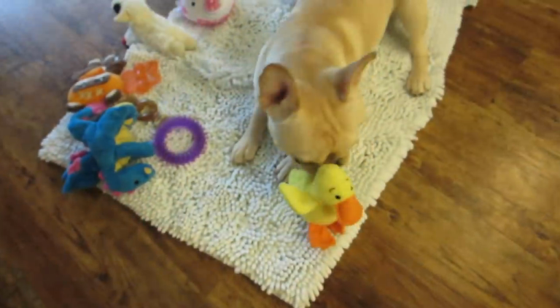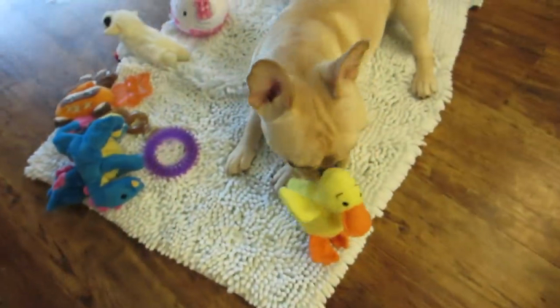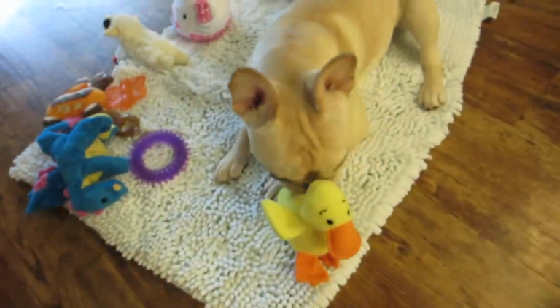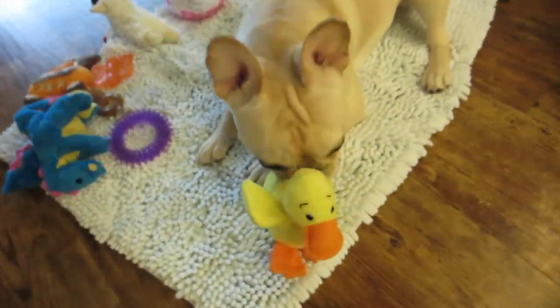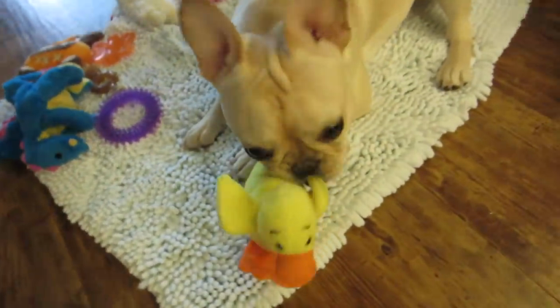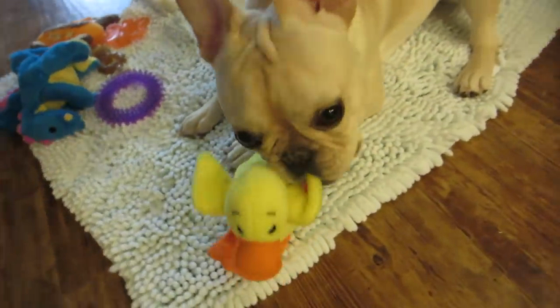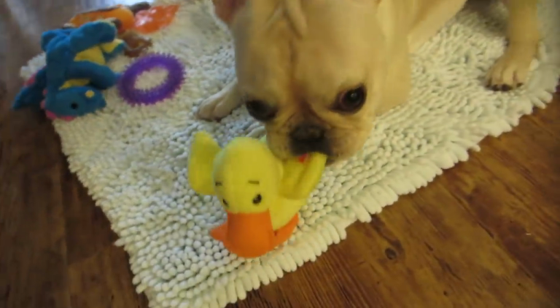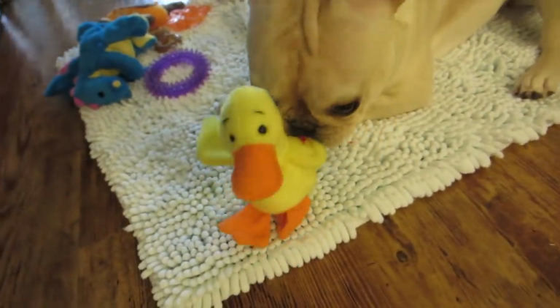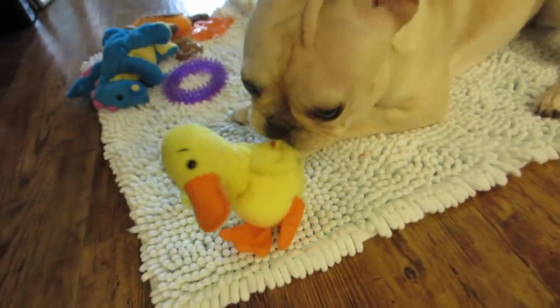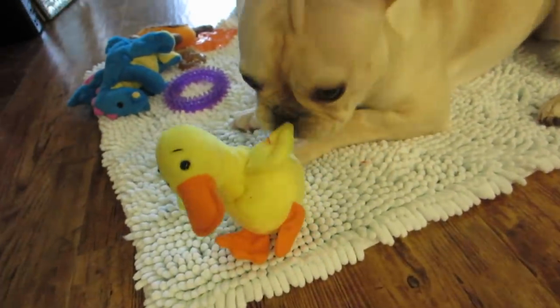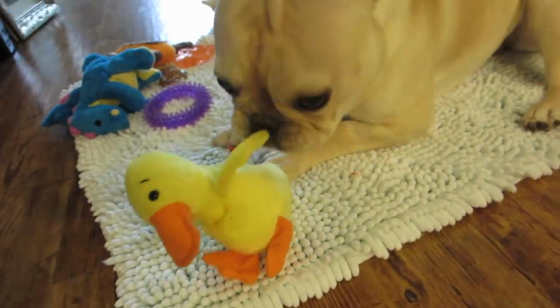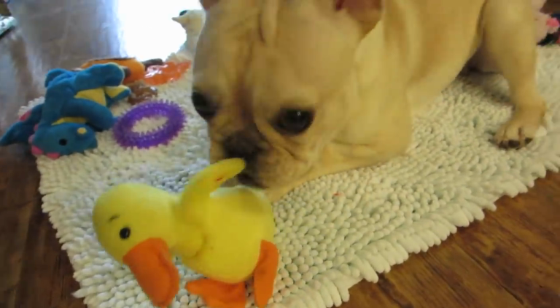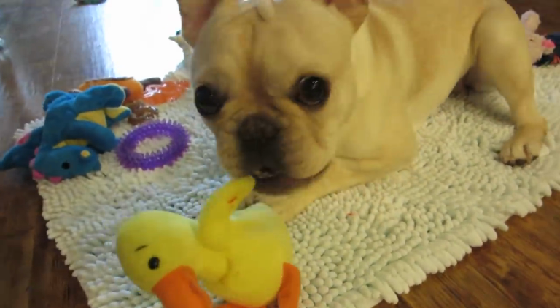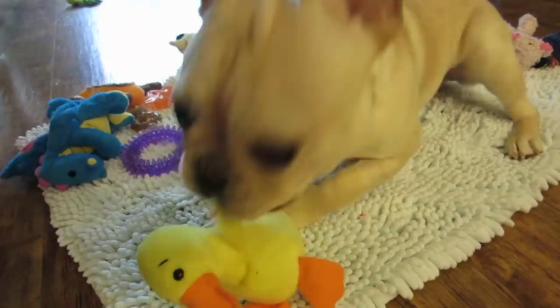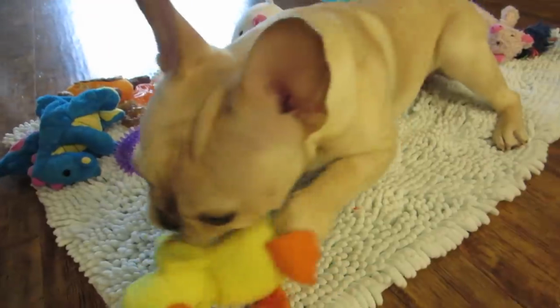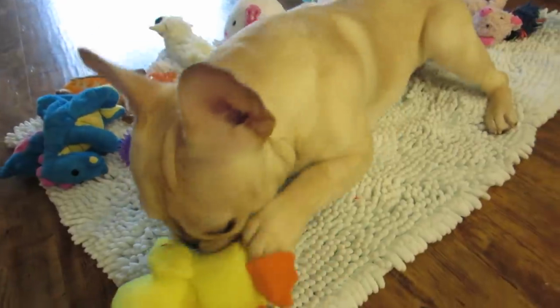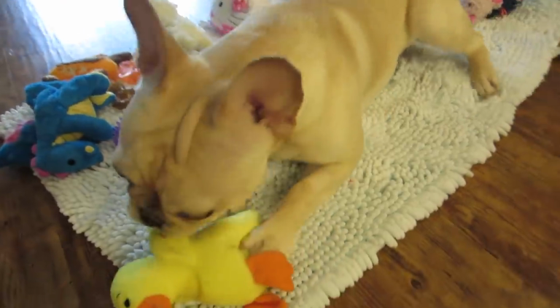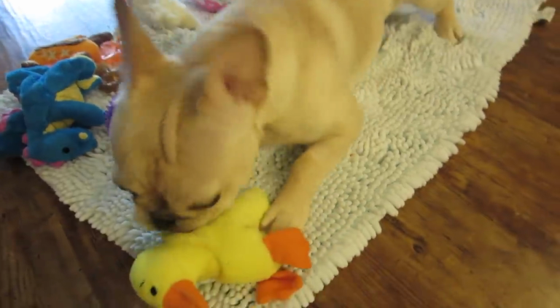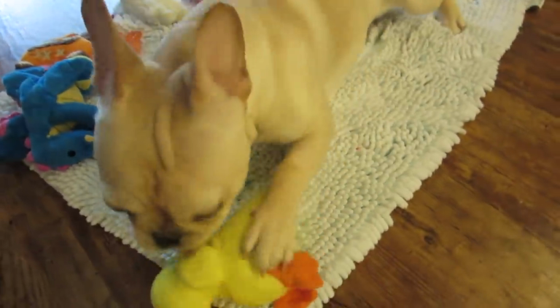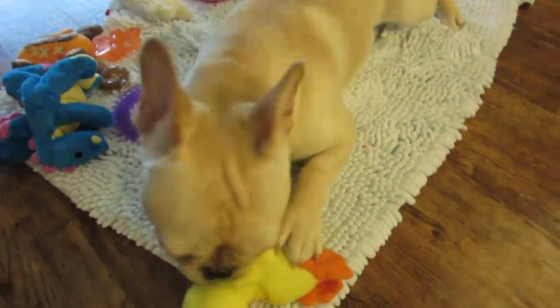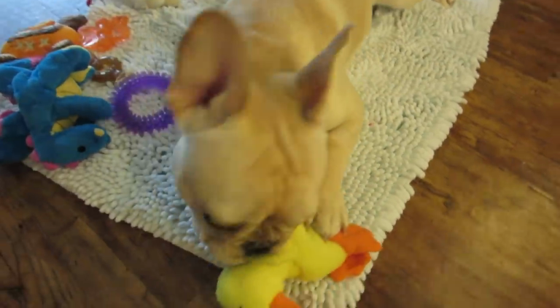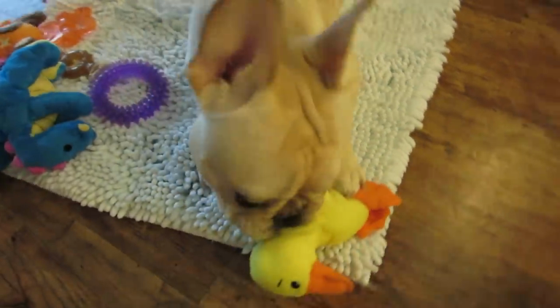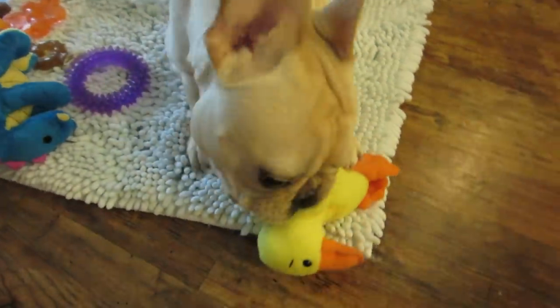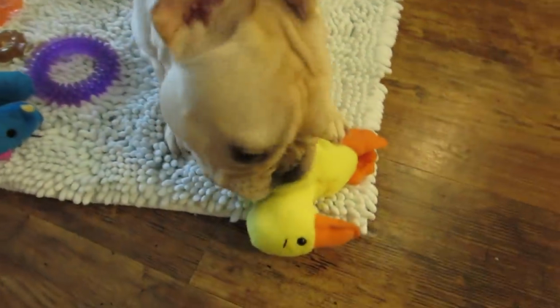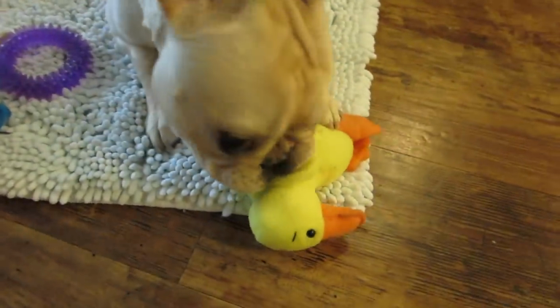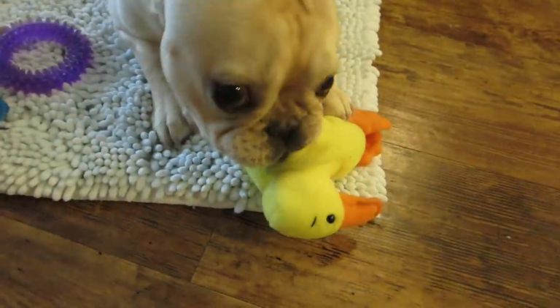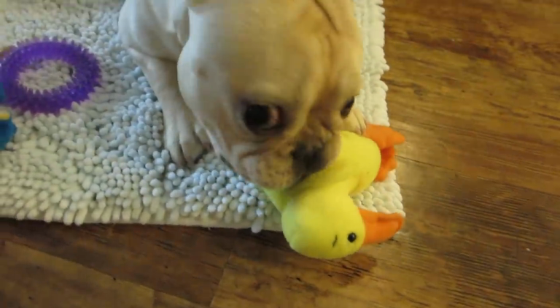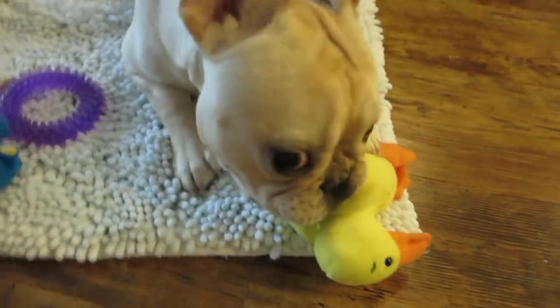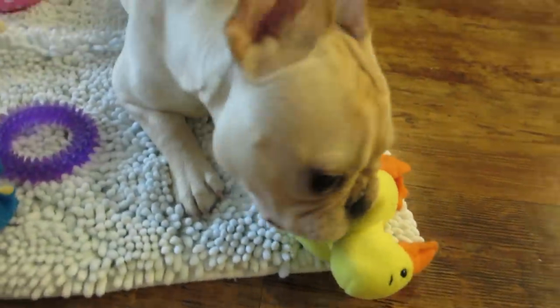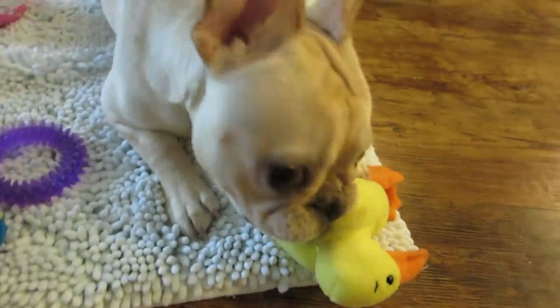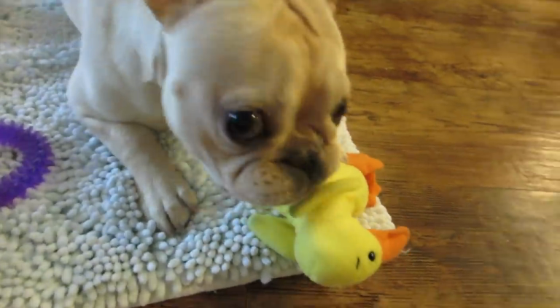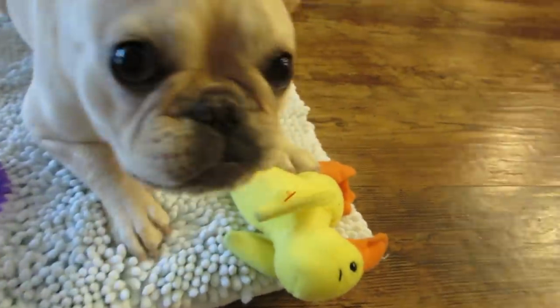We hope that you liked these tips and tricks that we have learned along the way and that you enjoyed seeing what Nala's favorite things are. Thanks for watching!